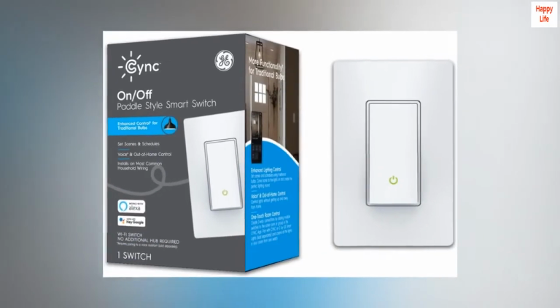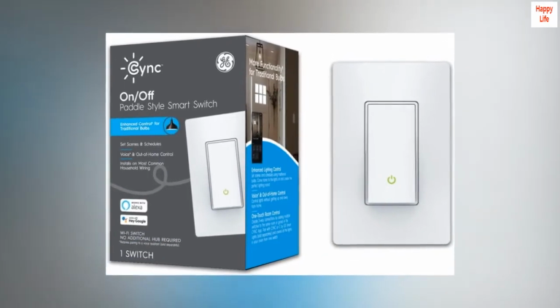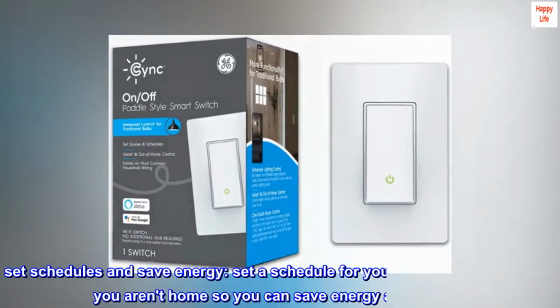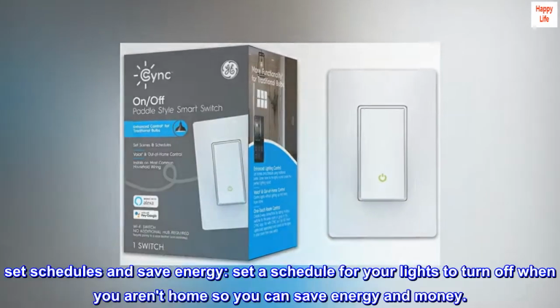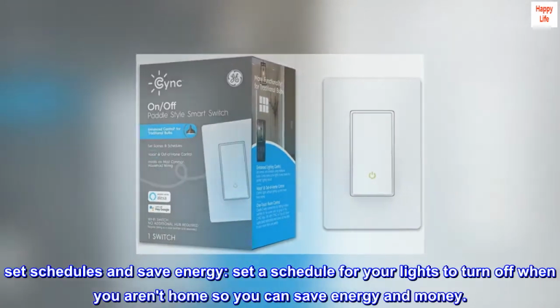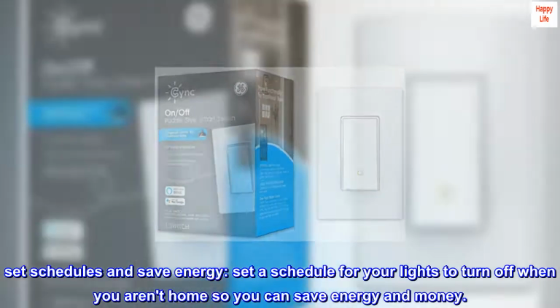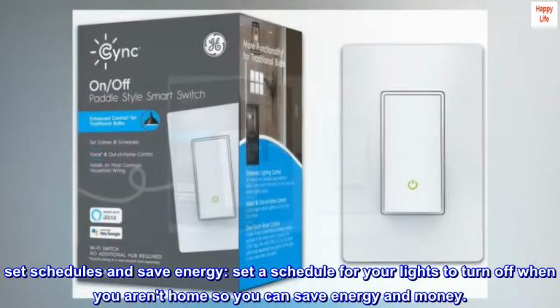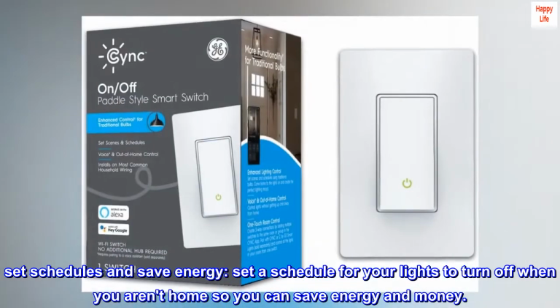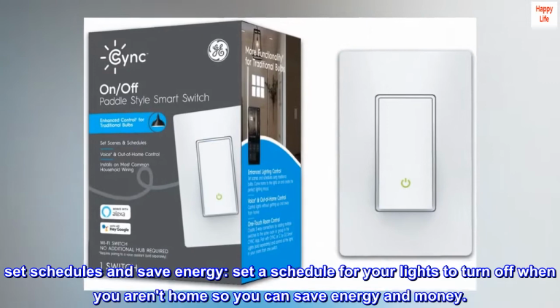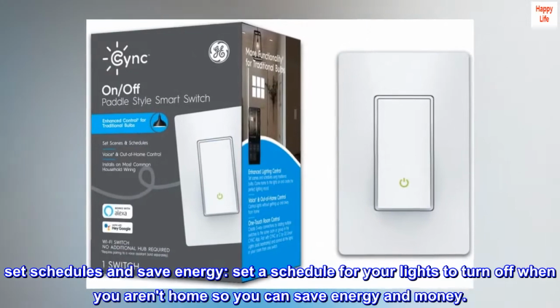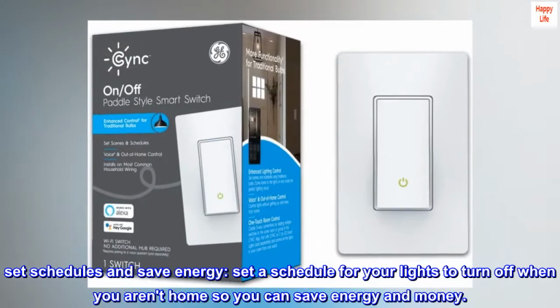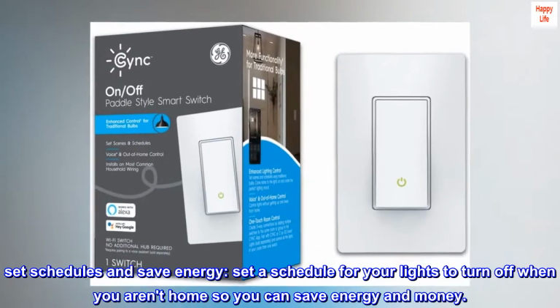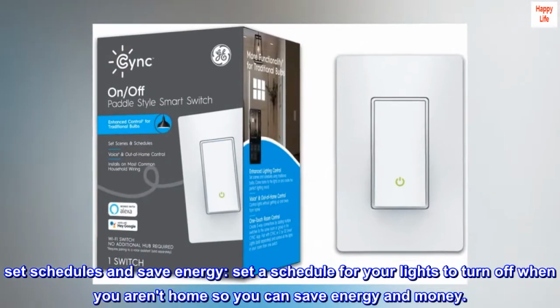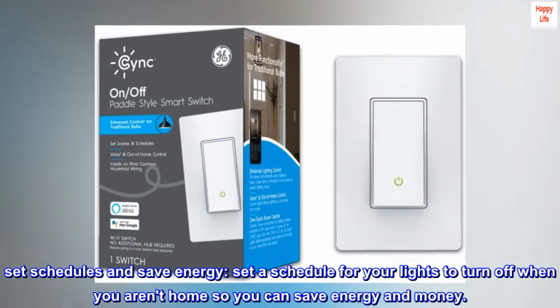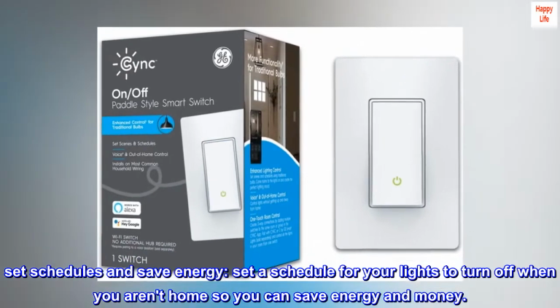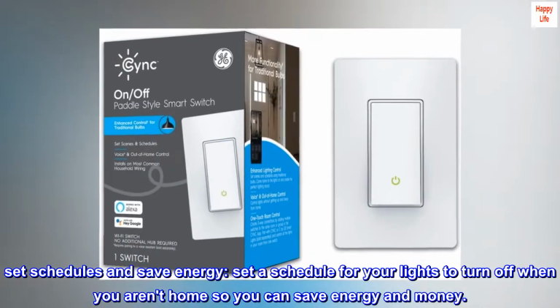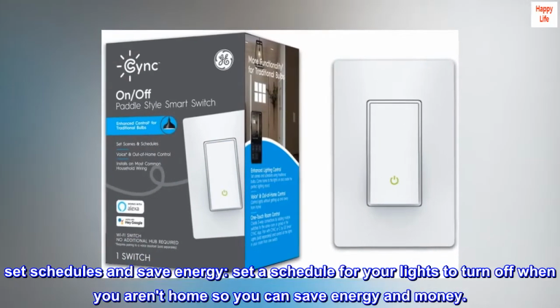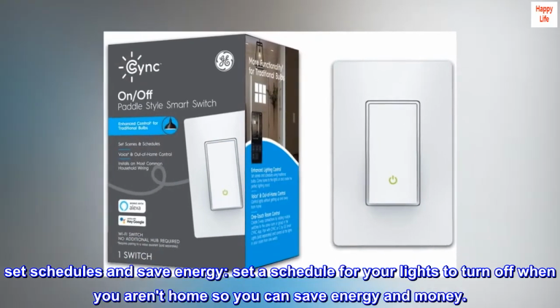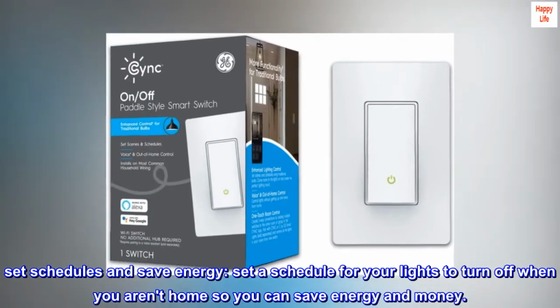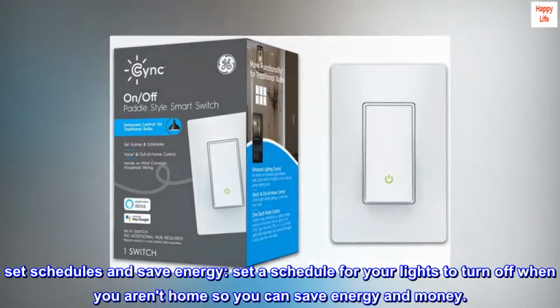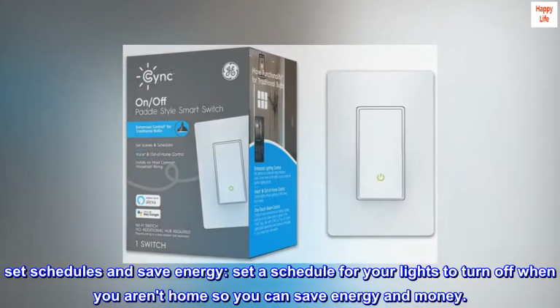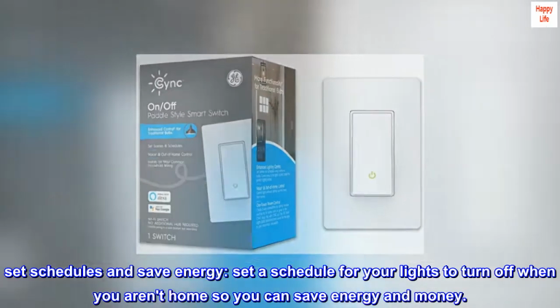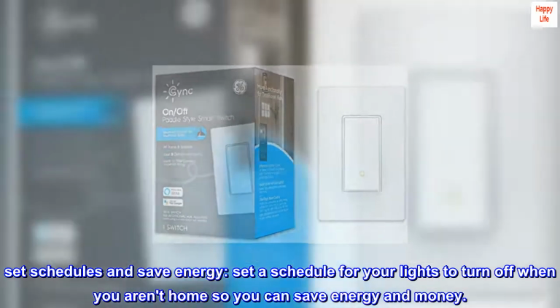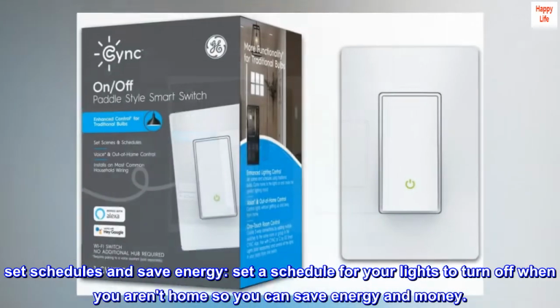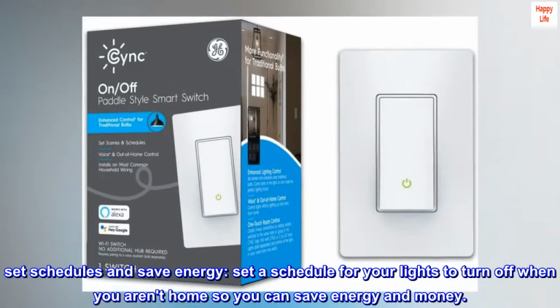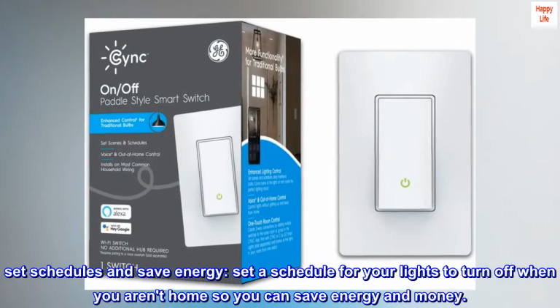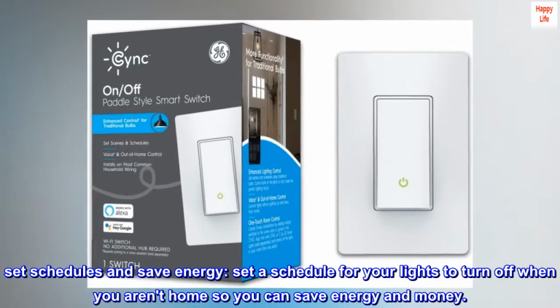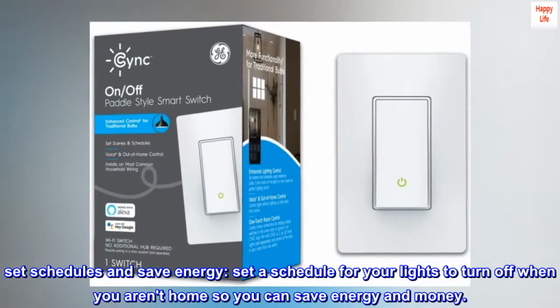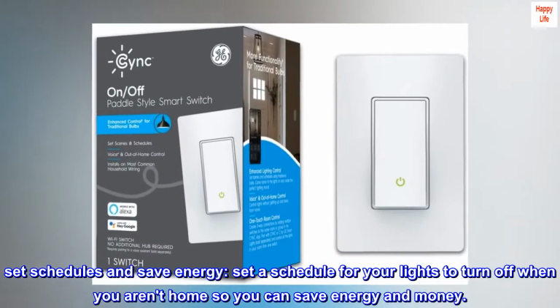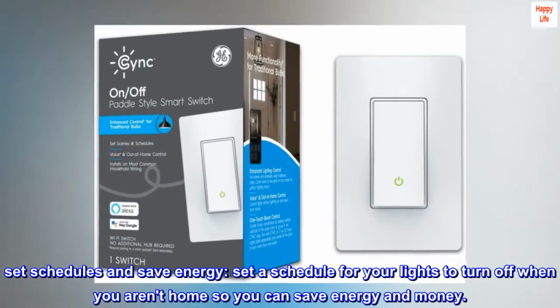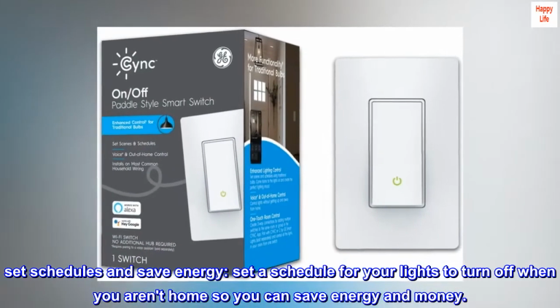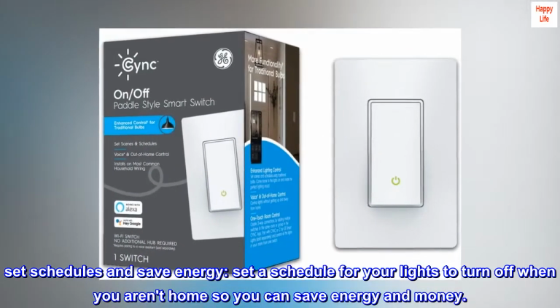Set schedules and save energy. Set a schedule for your lights to turn off when you aren't home so you can save energy and money.